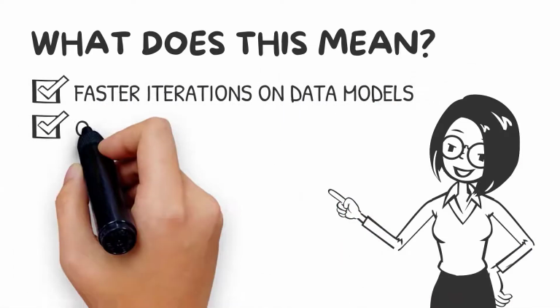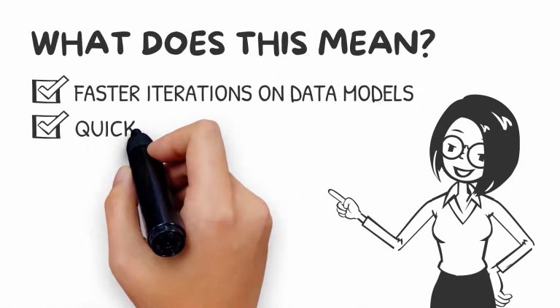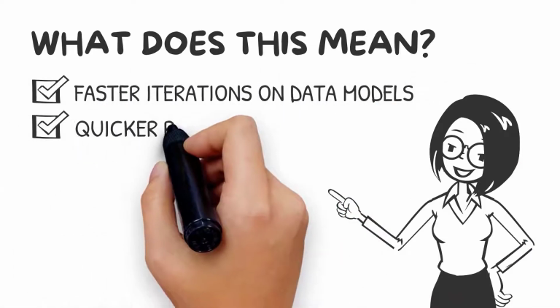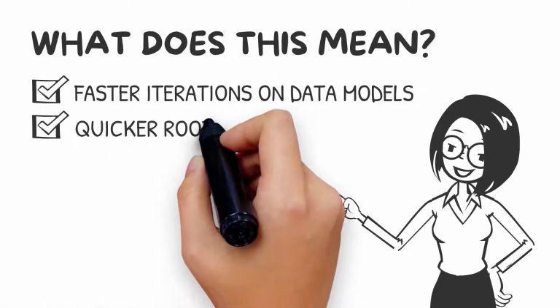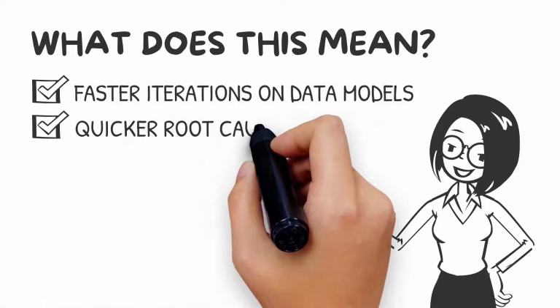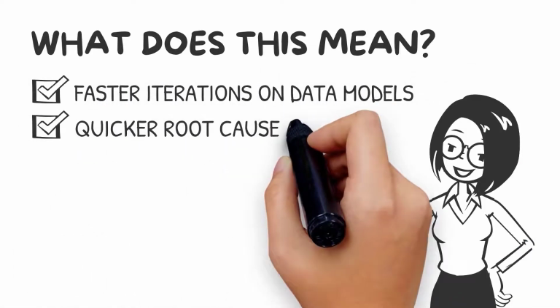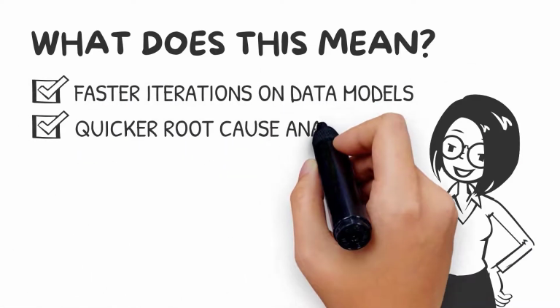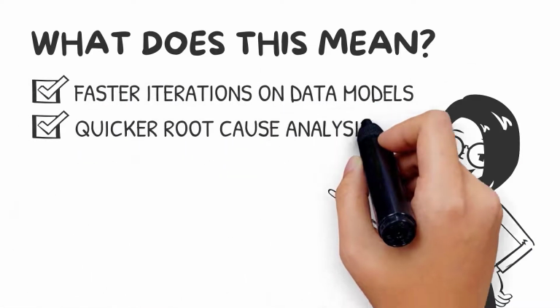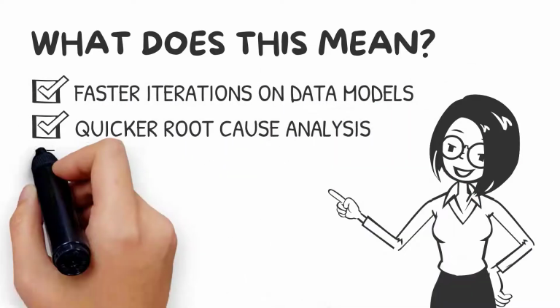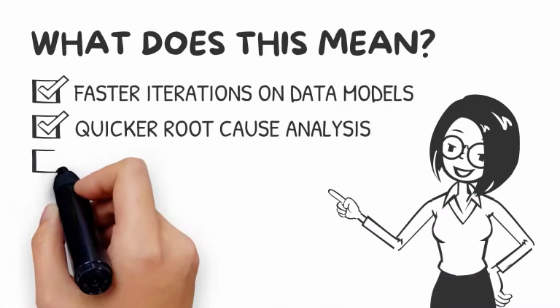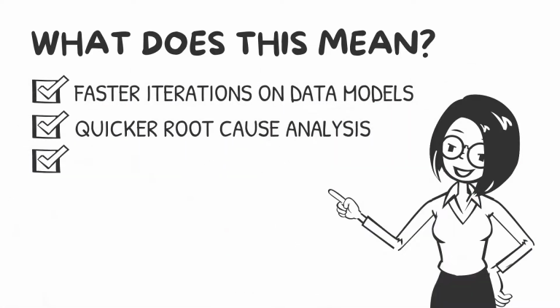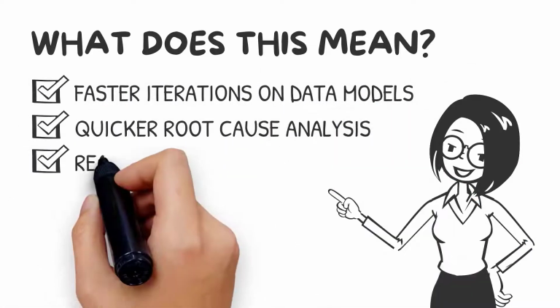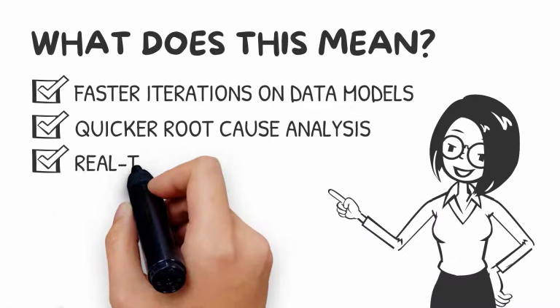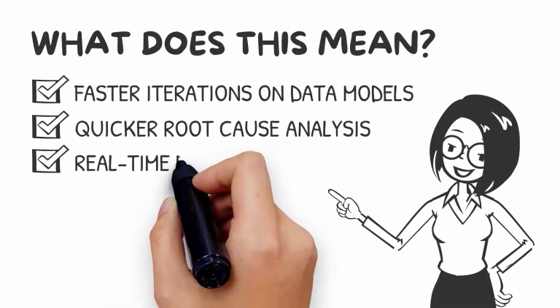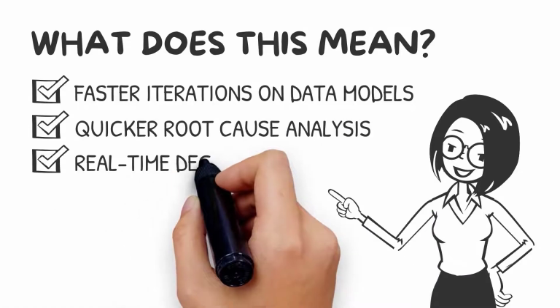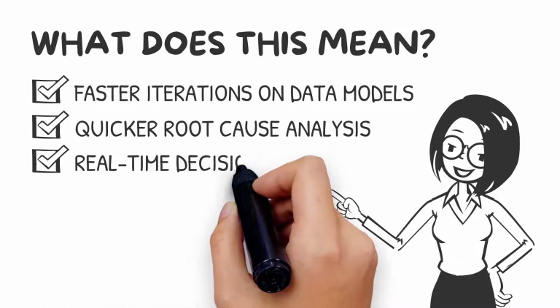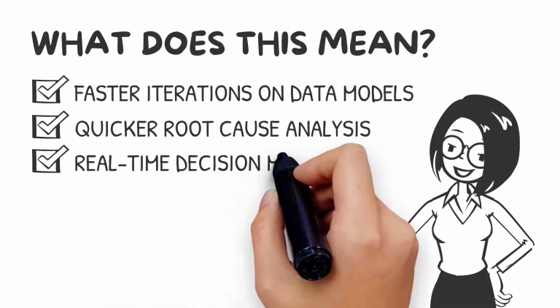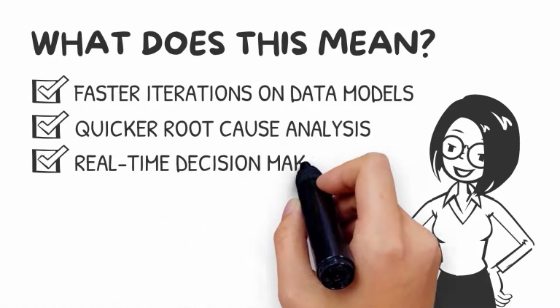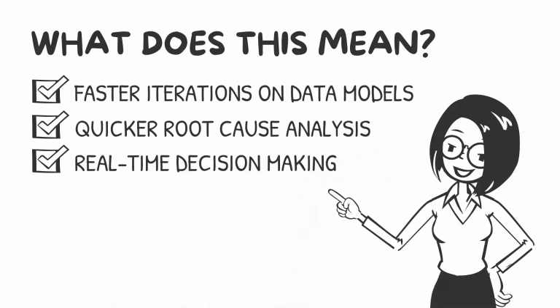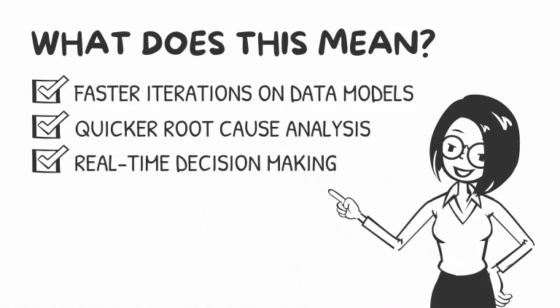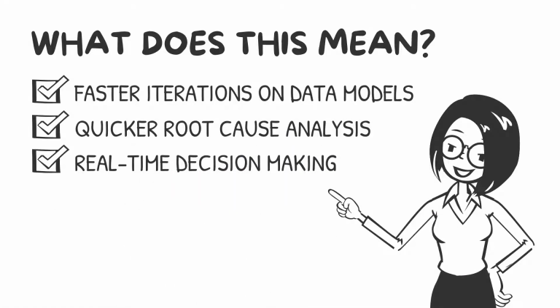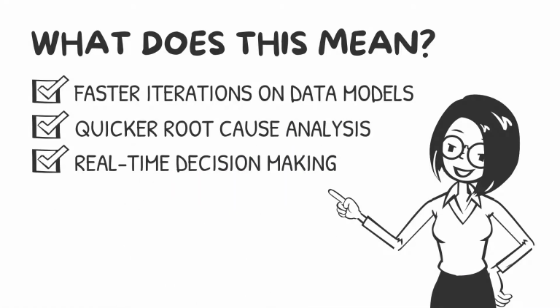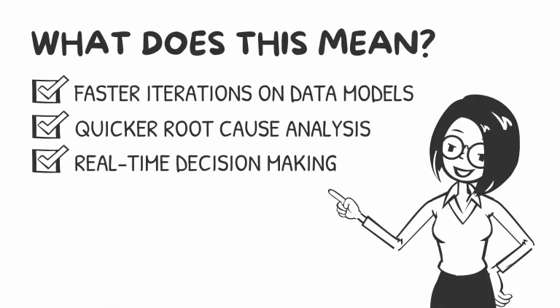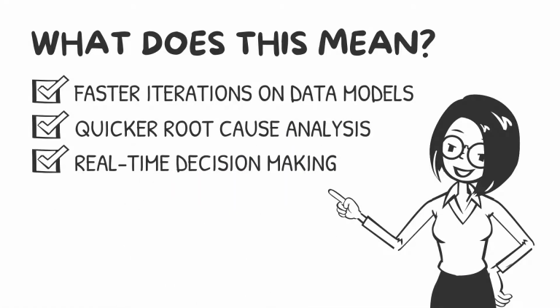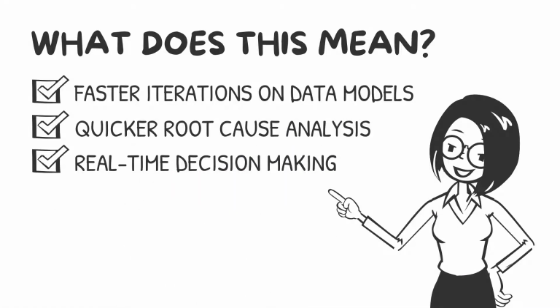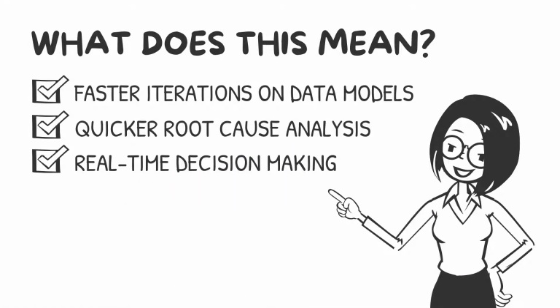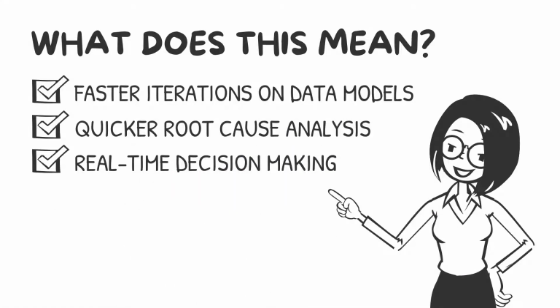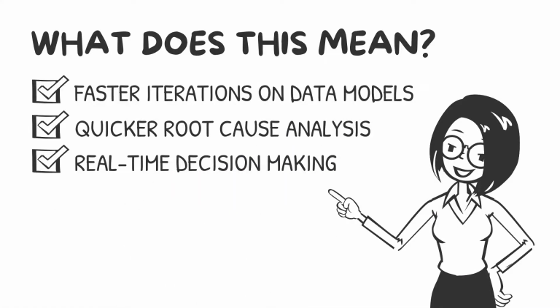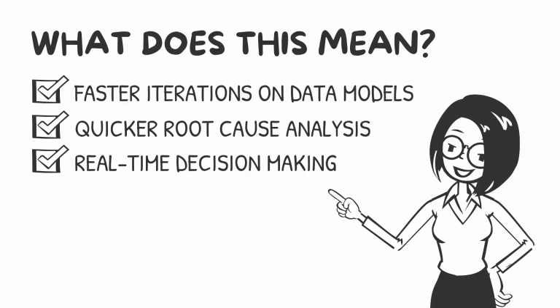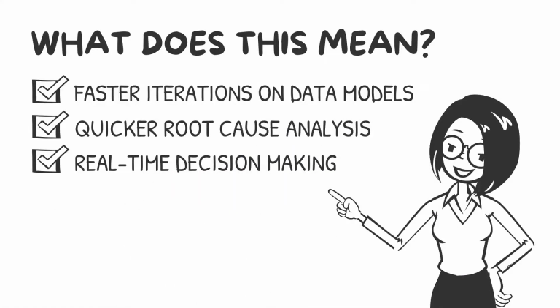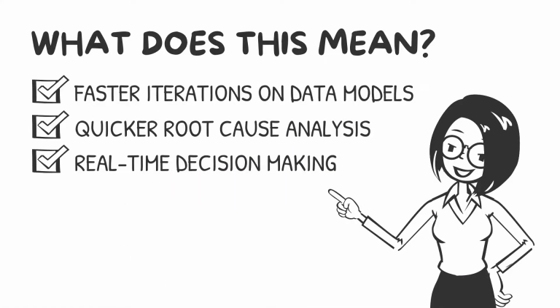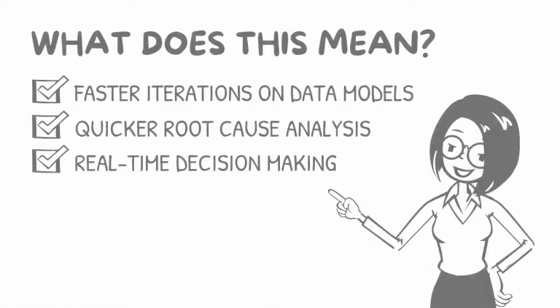Faster iterations on data models, quicker root cause analysis, and real-time decision-making at the speed of business.